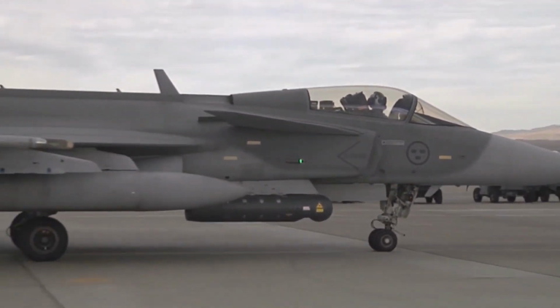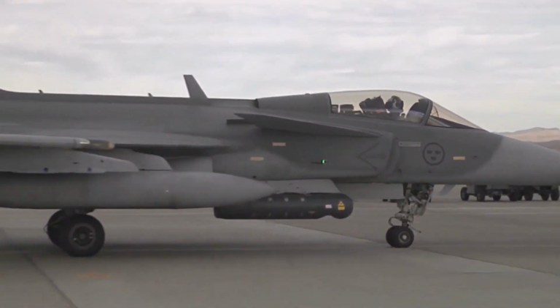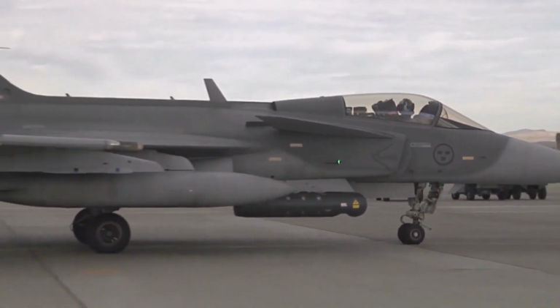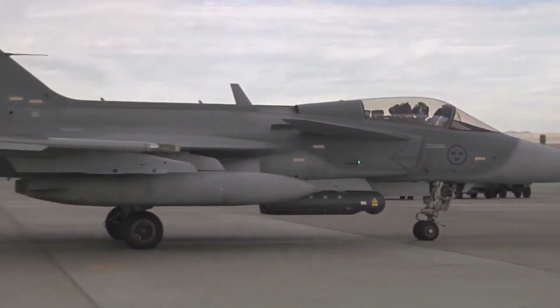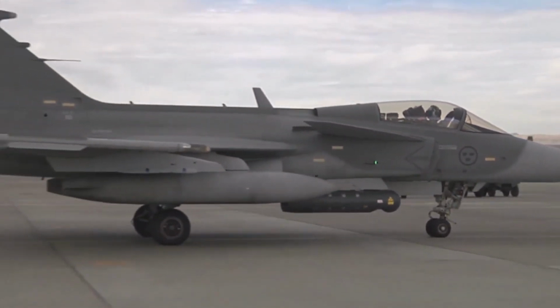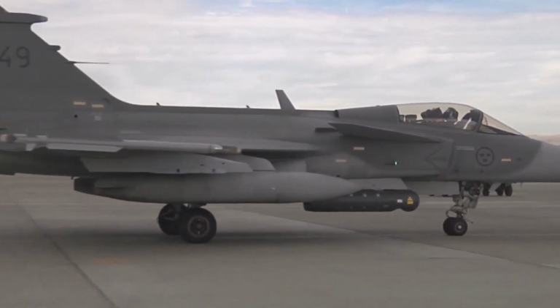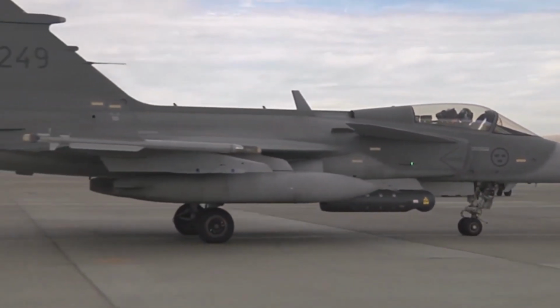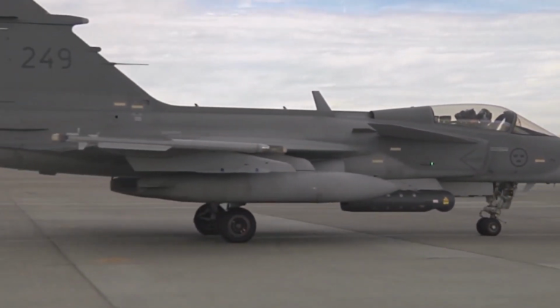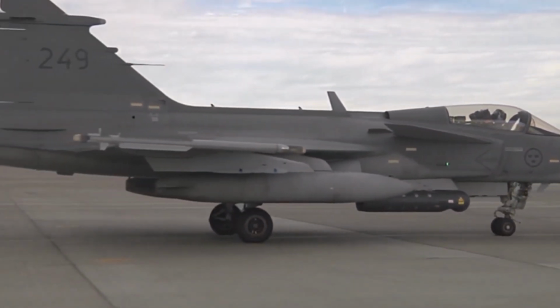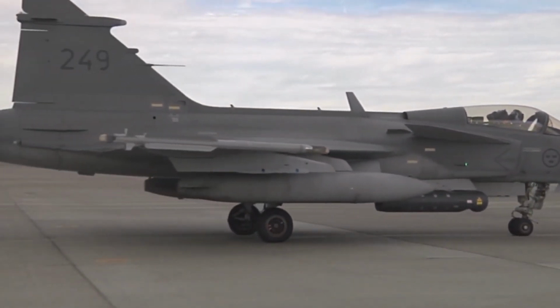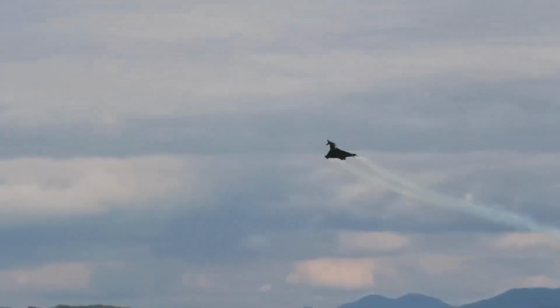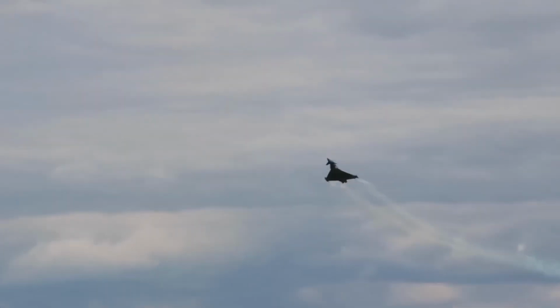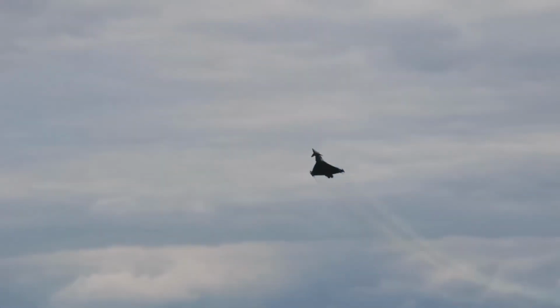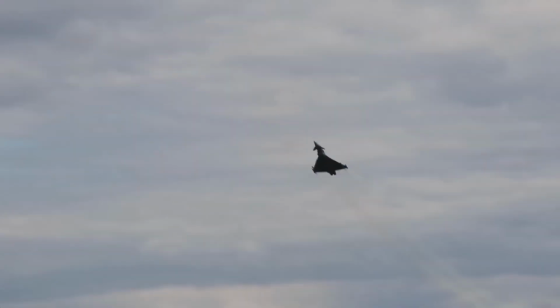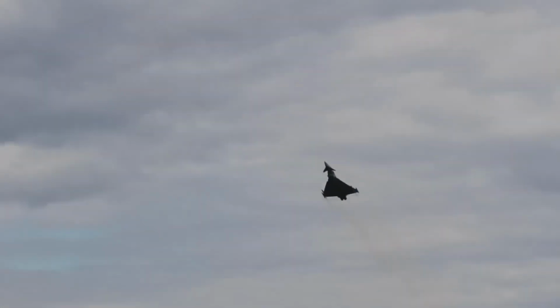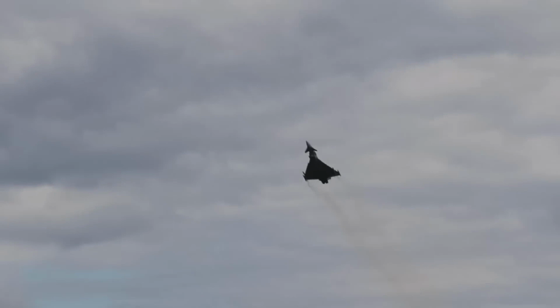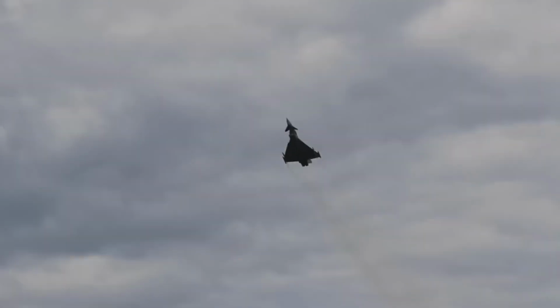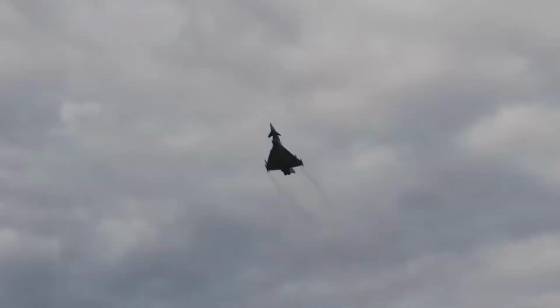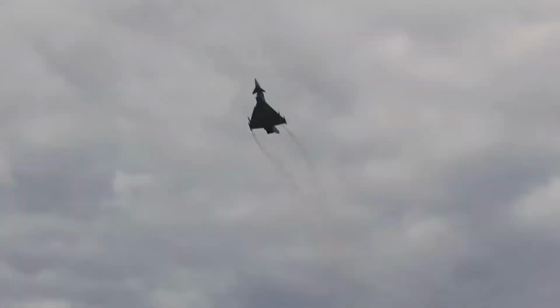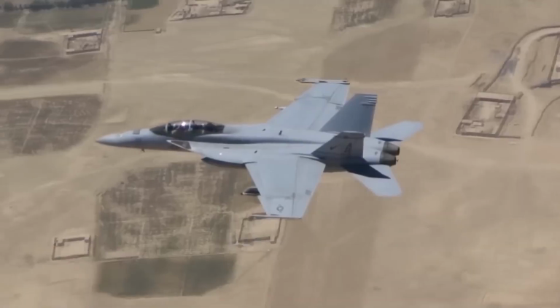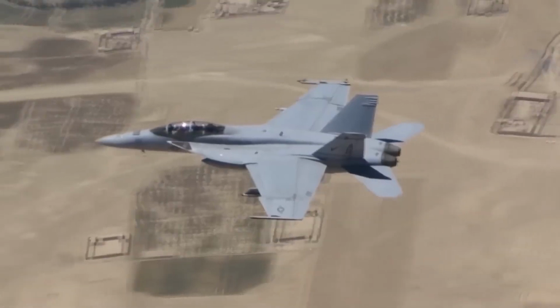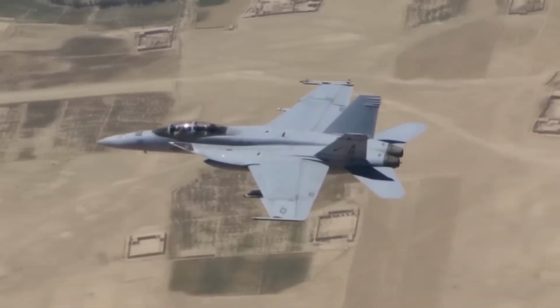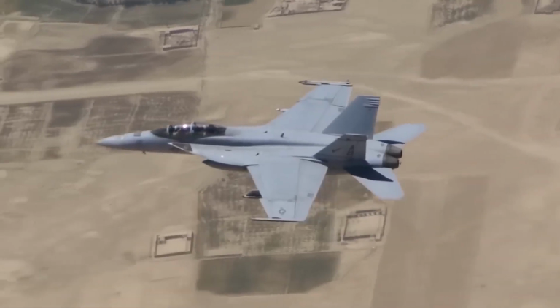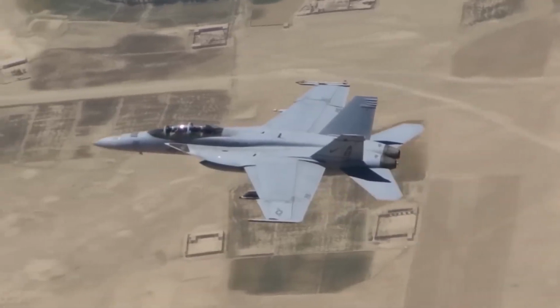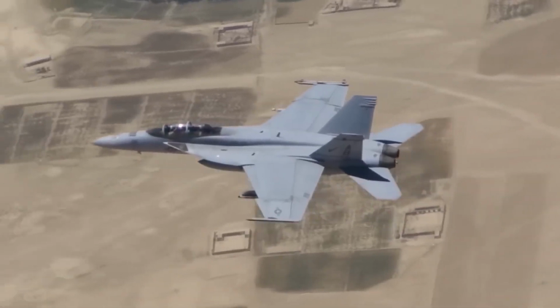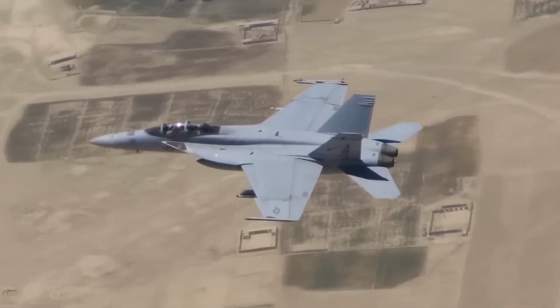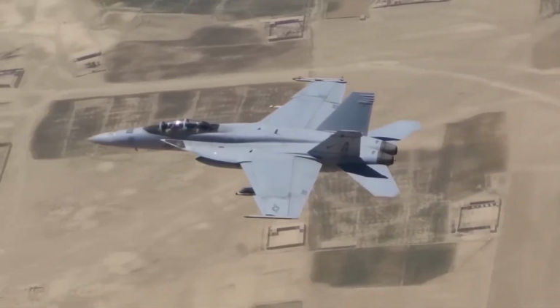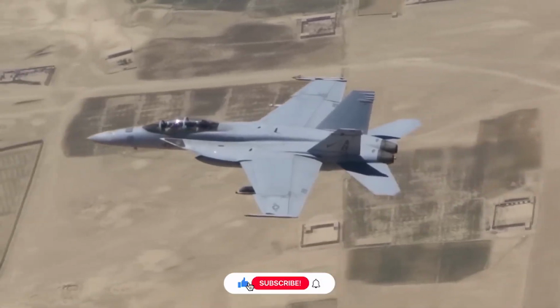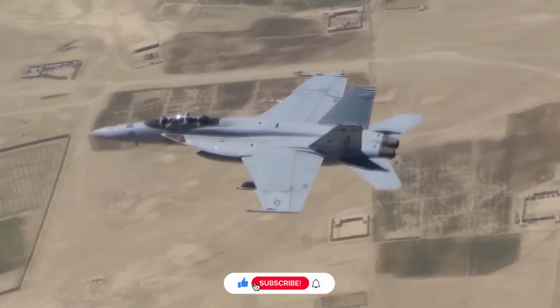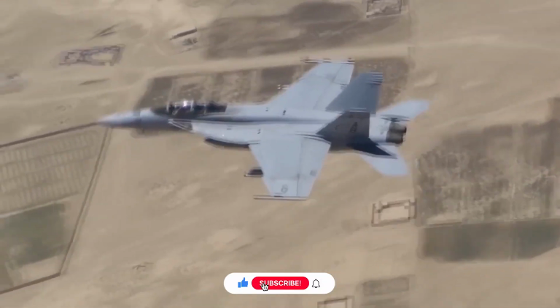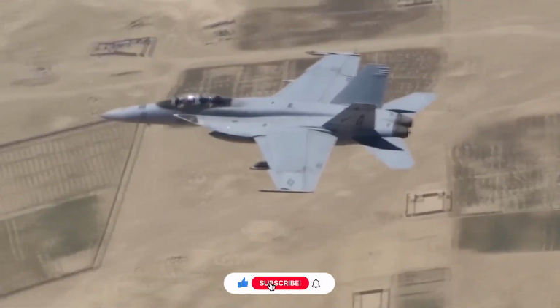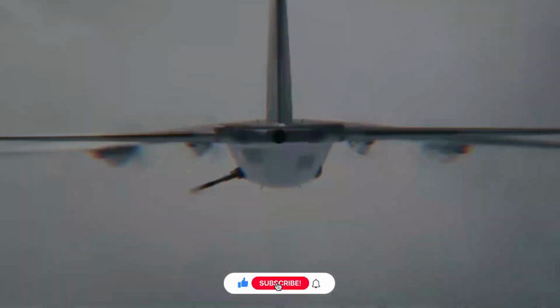Thank you for joining us today as we explored the world of sixth-generation fighter jets and the NGAD fighter.